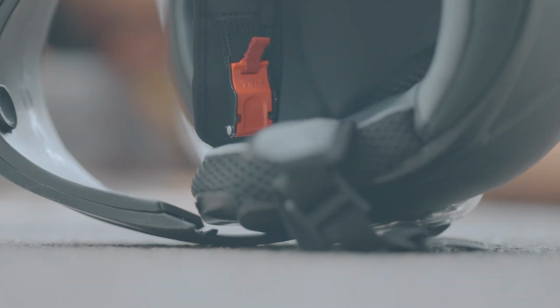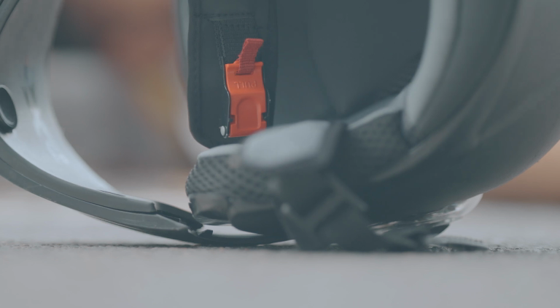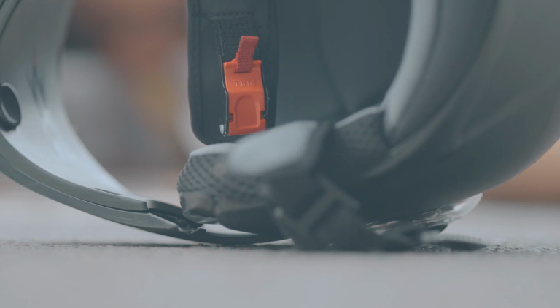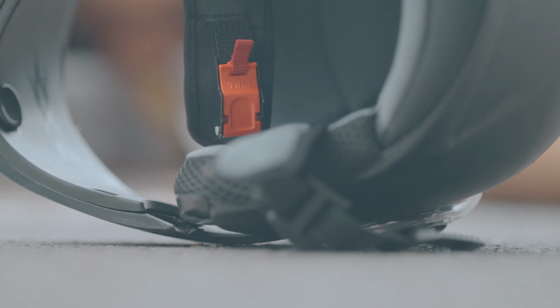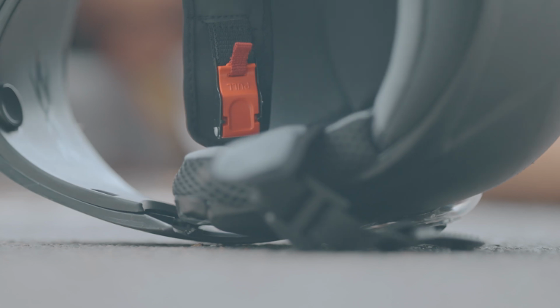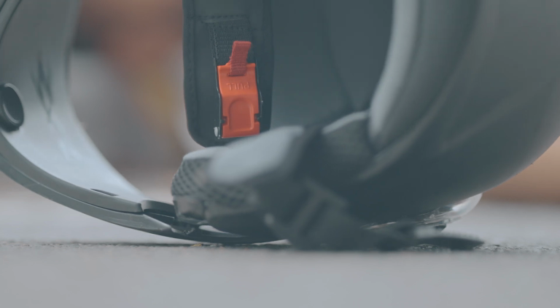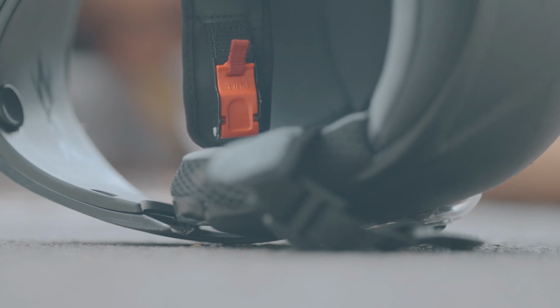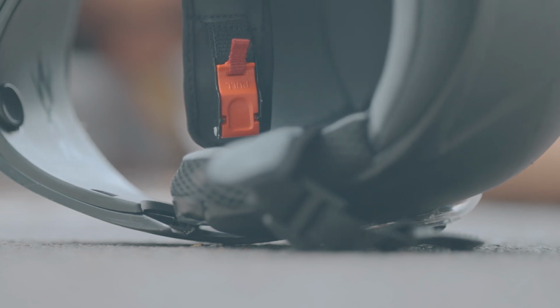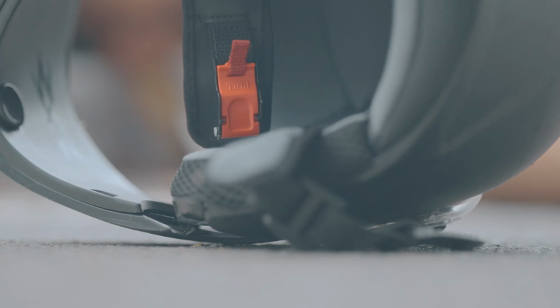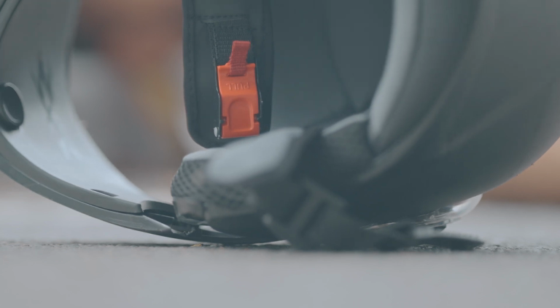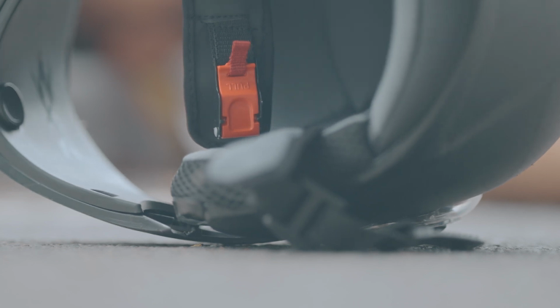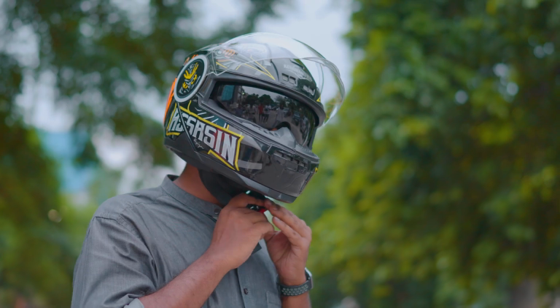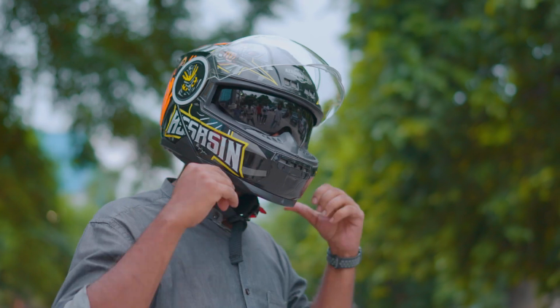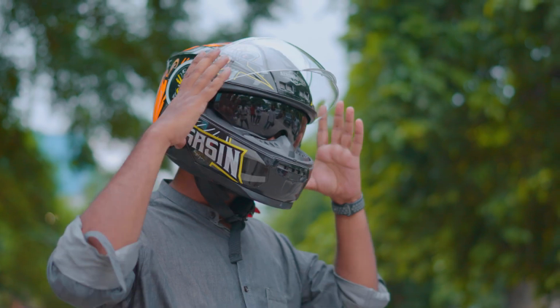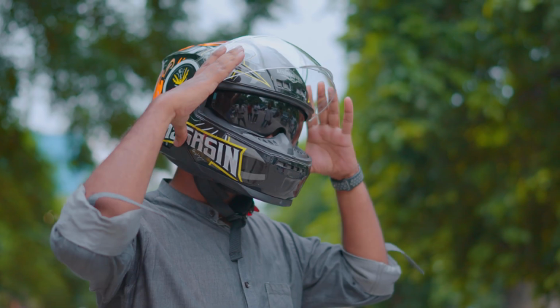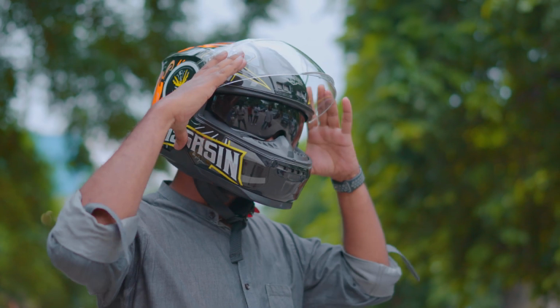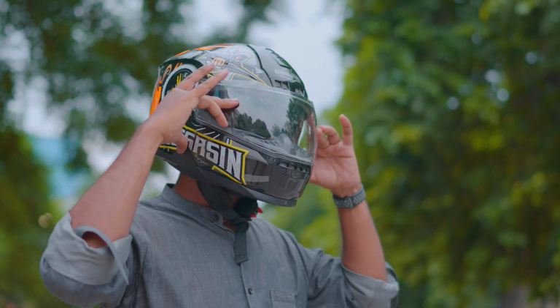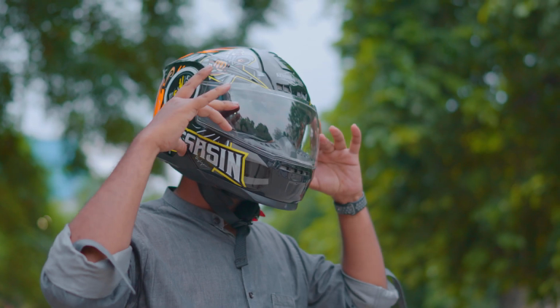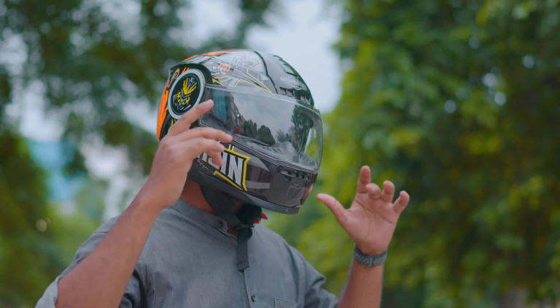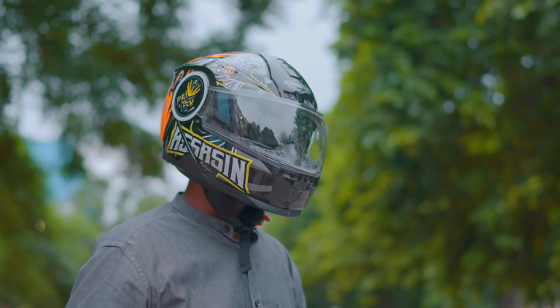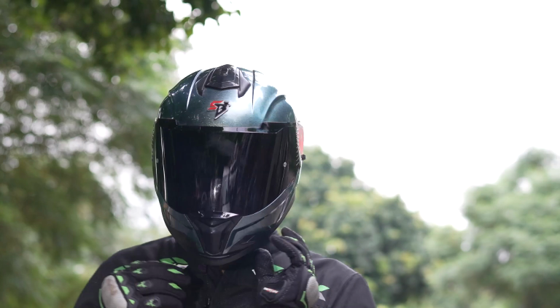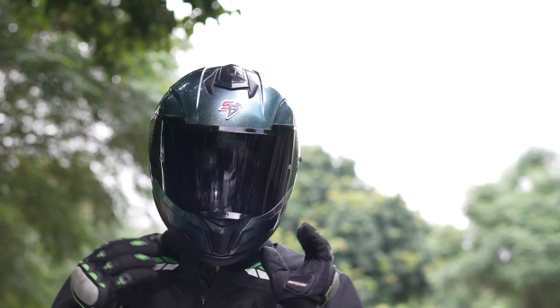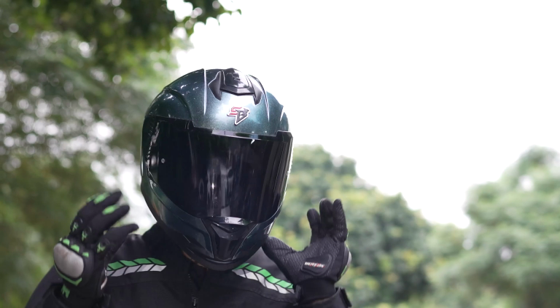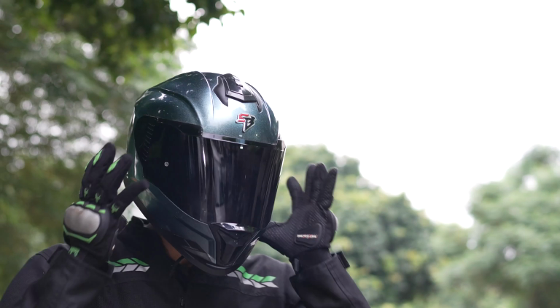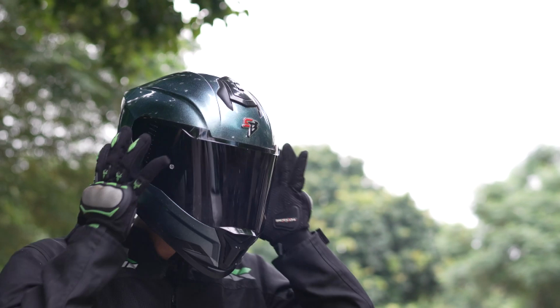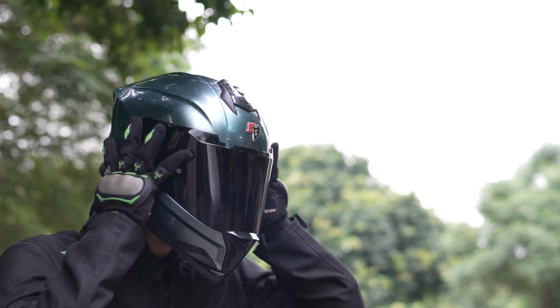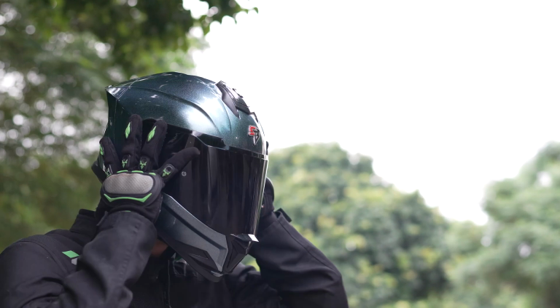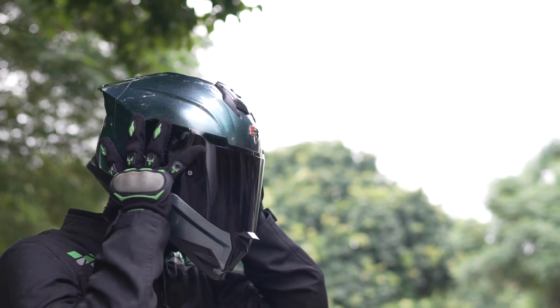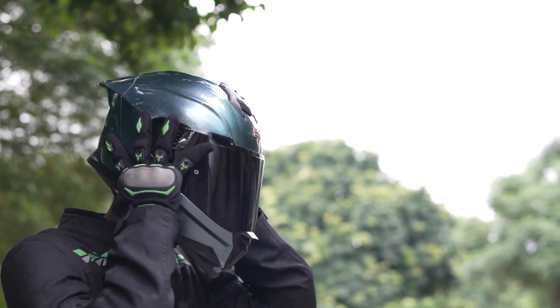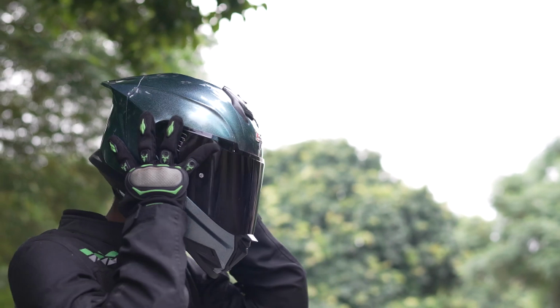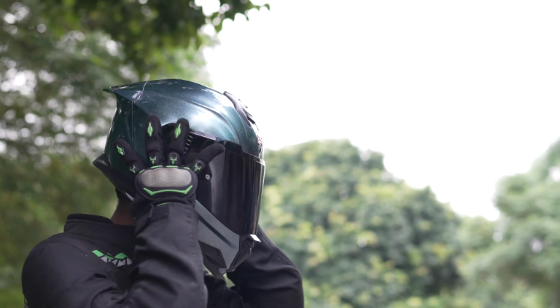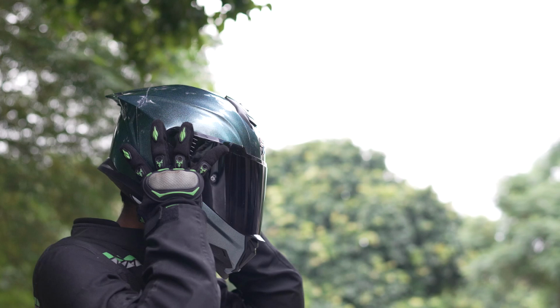Riders, your life is precious to you. Be safe and be in style with Steelbird helmets — saving and styling lives since 1964.